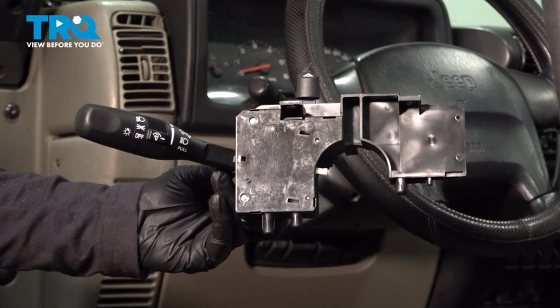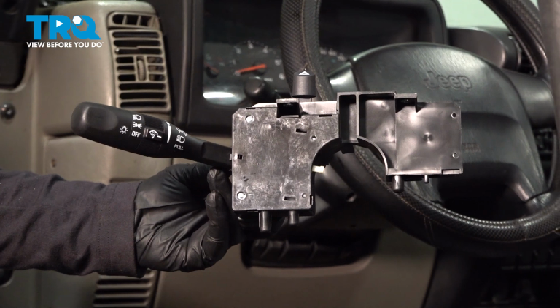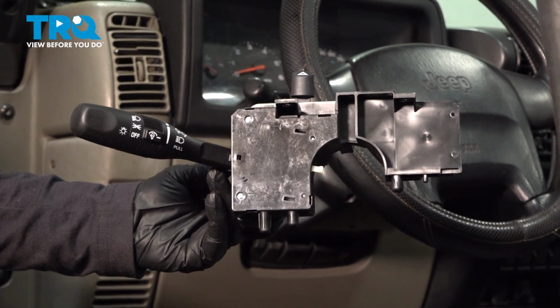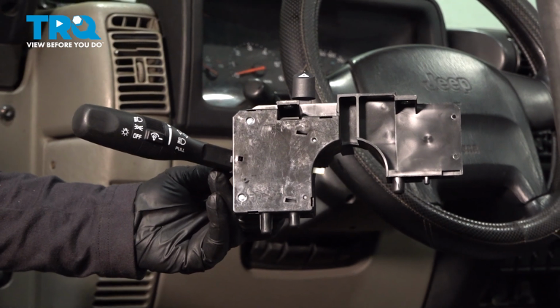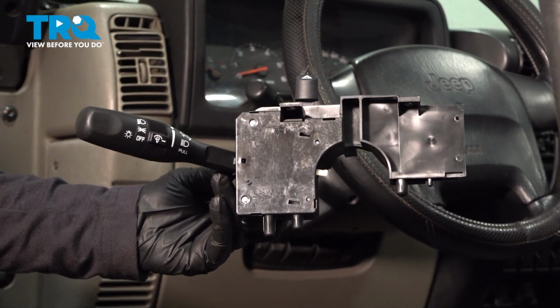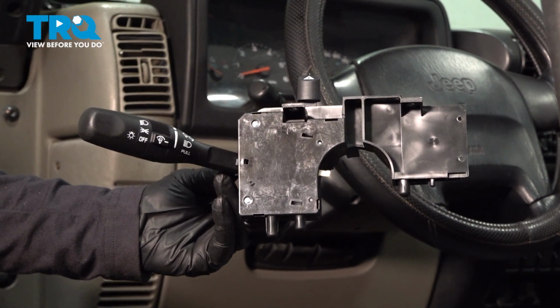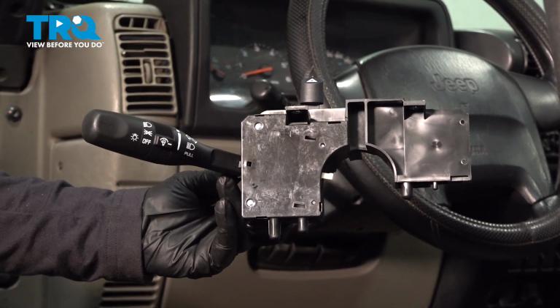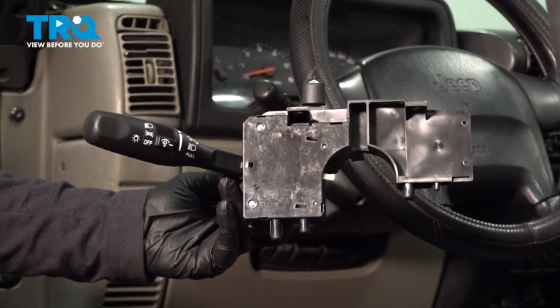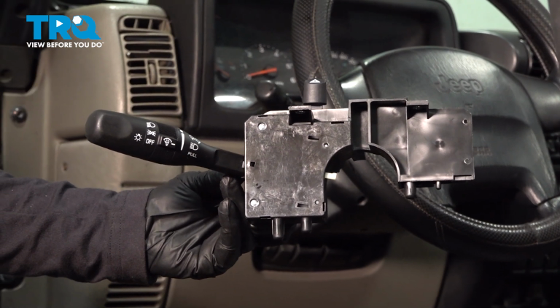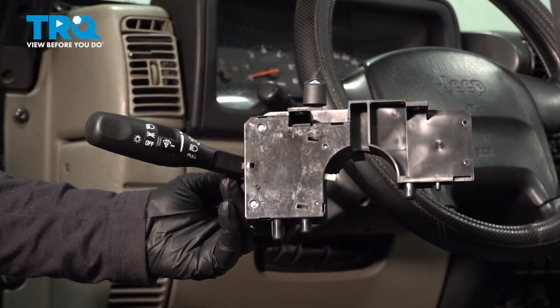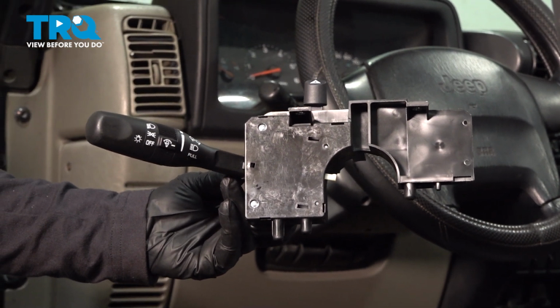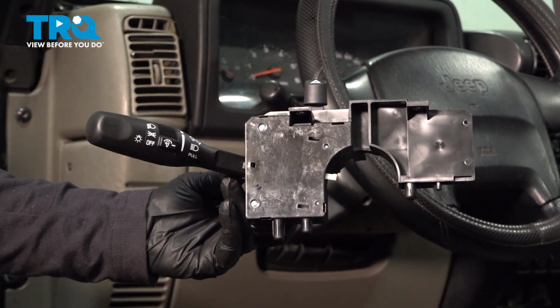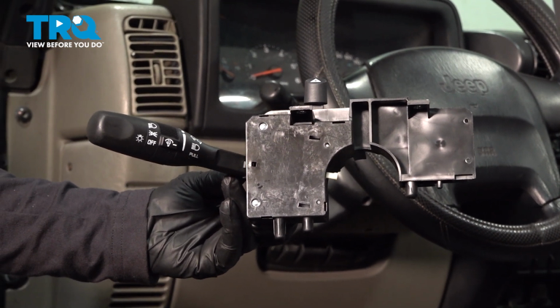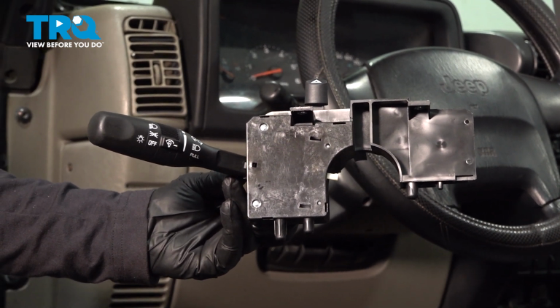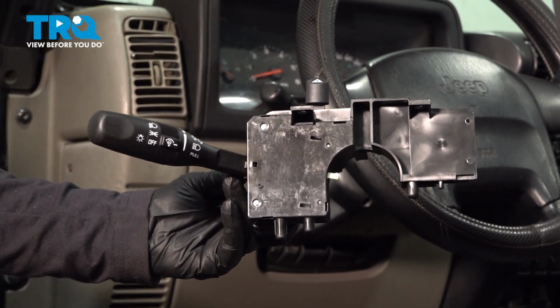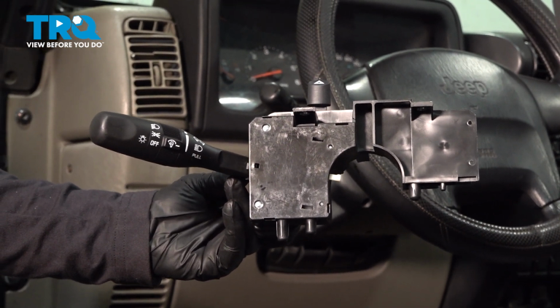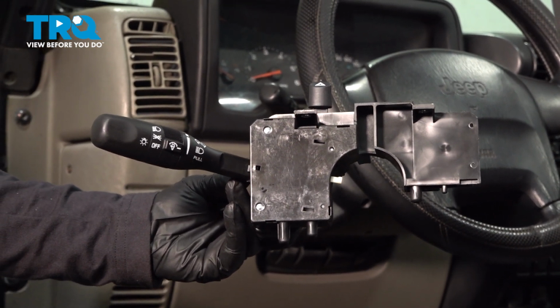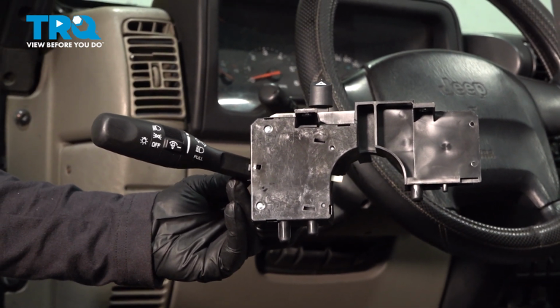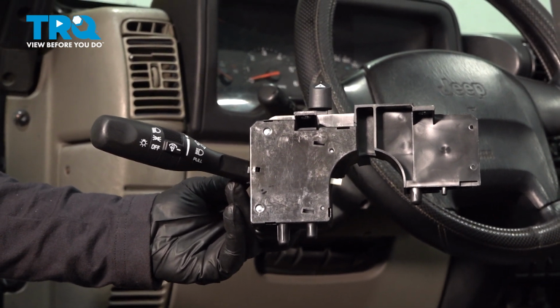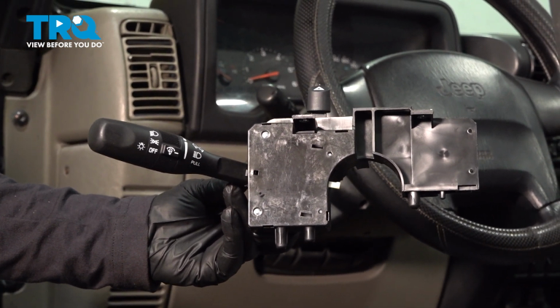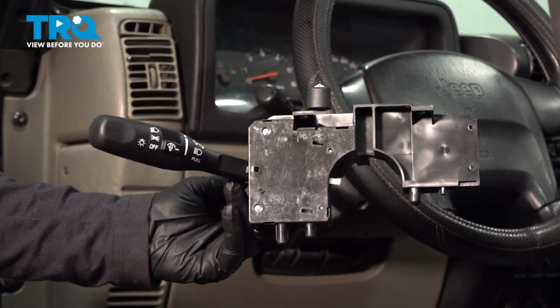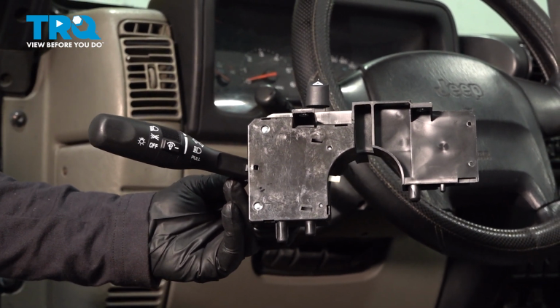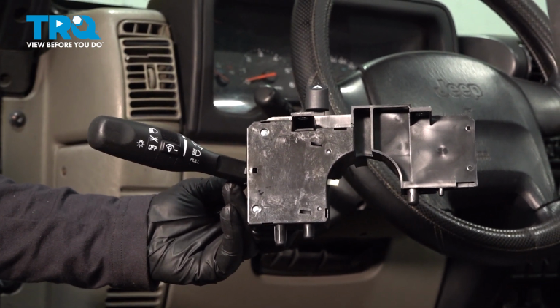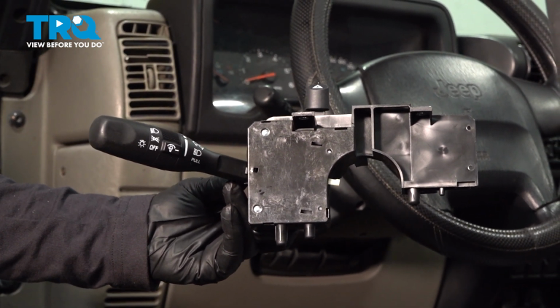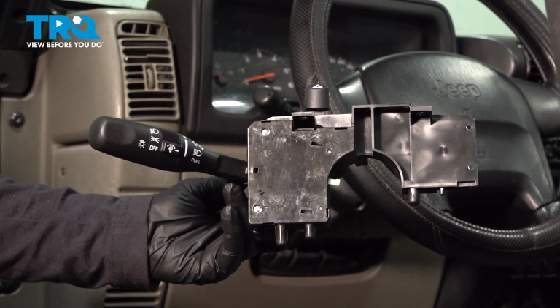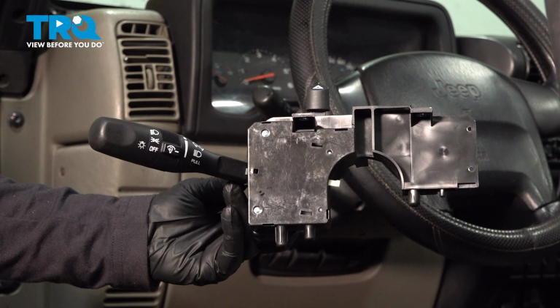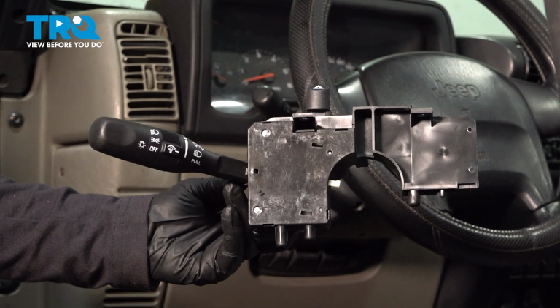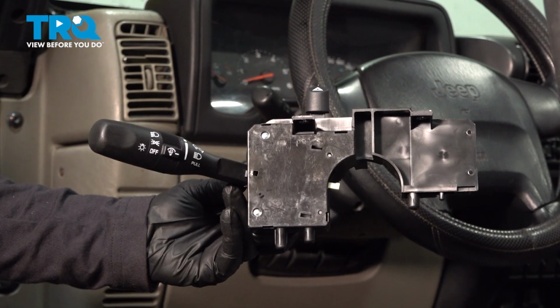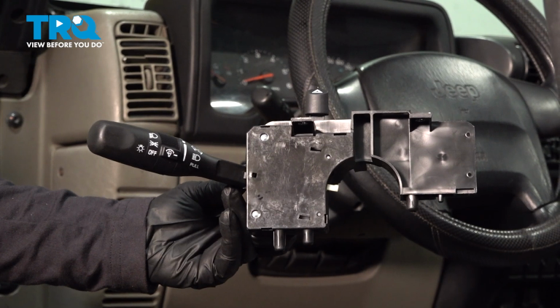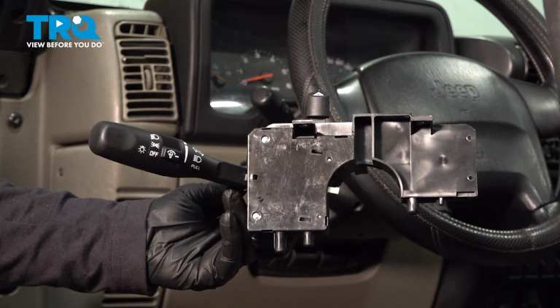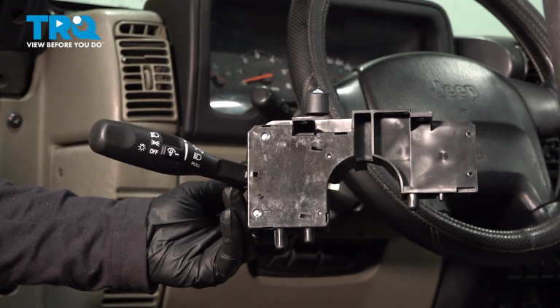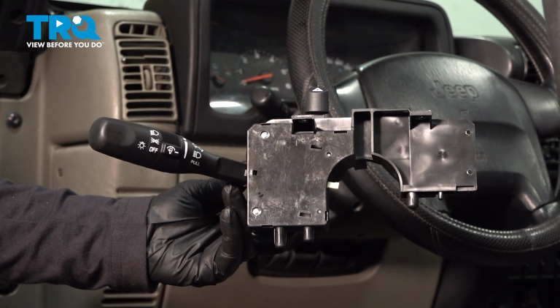In this video, I'm going to show you how to remove and replace a combination switch located on the steering column on a Jeep Wrangler.